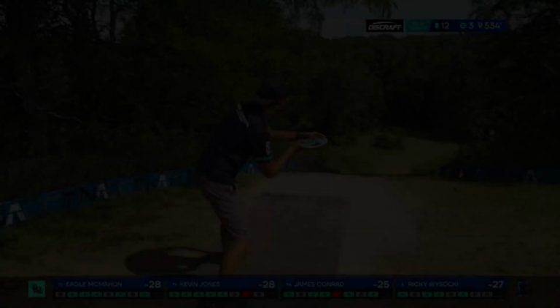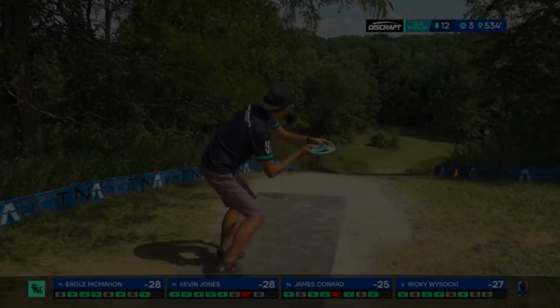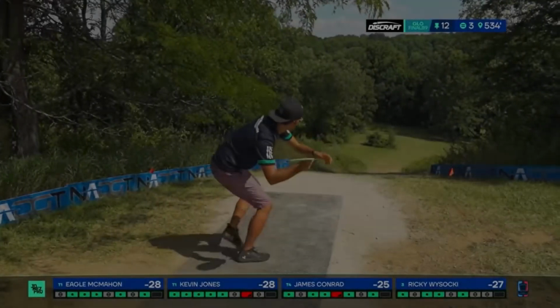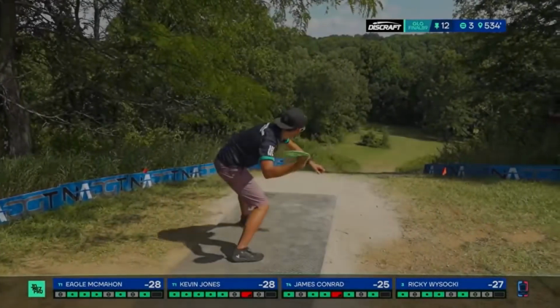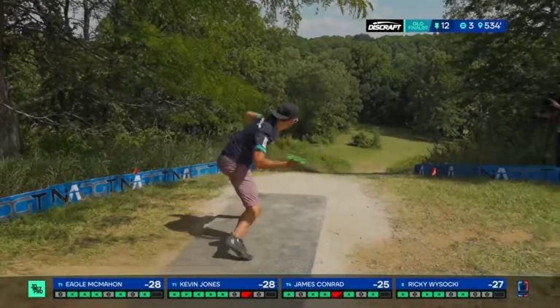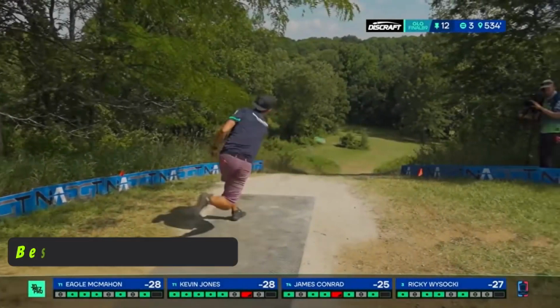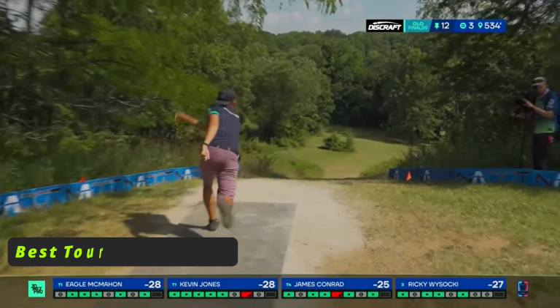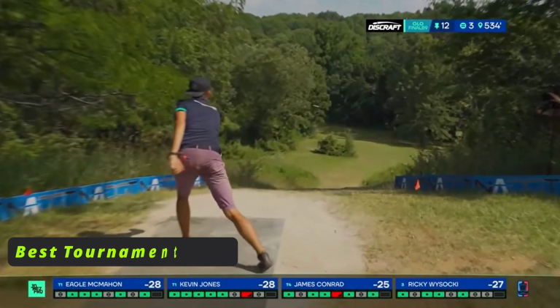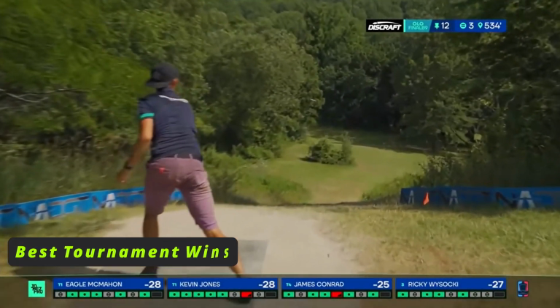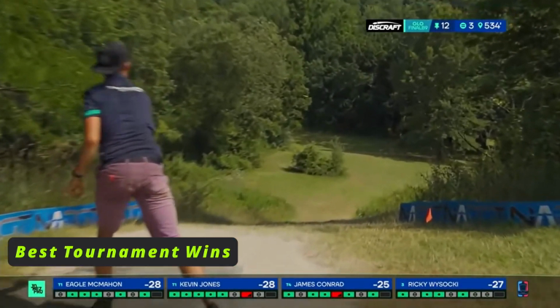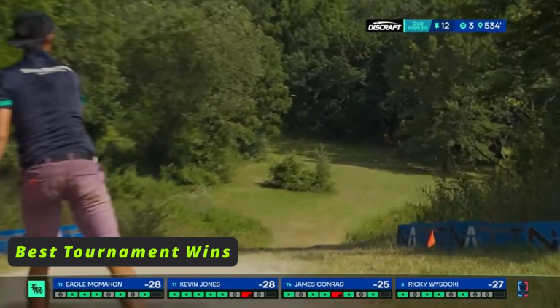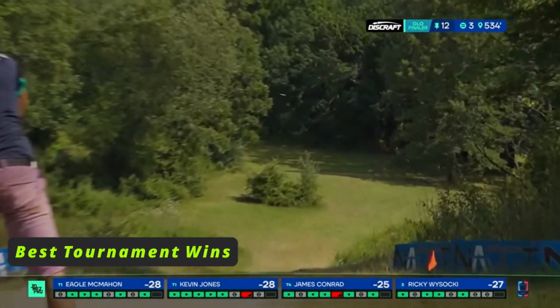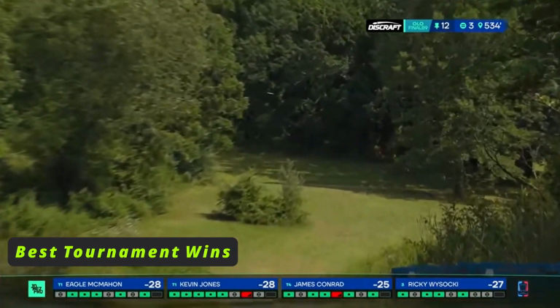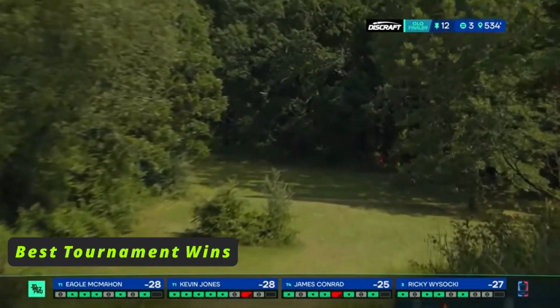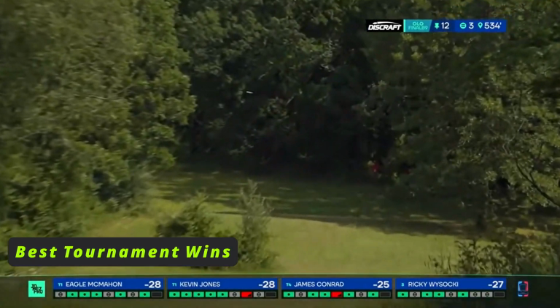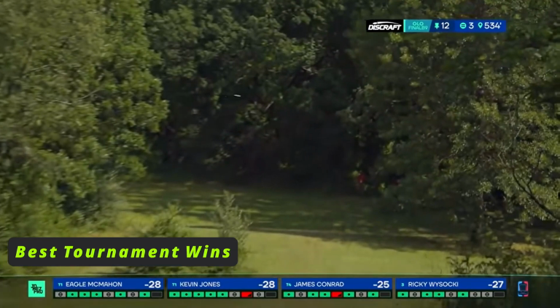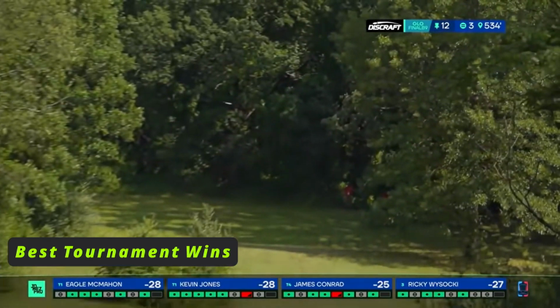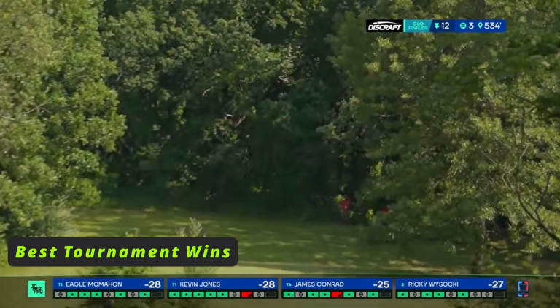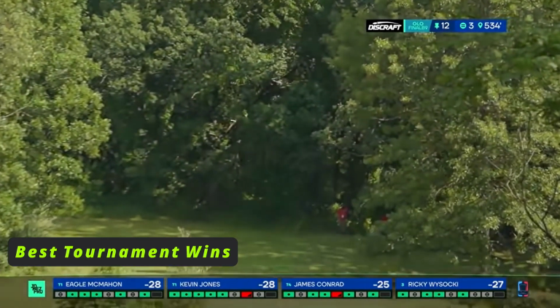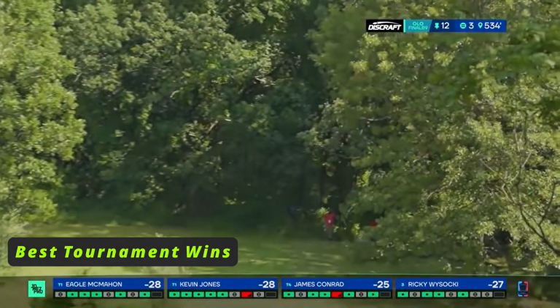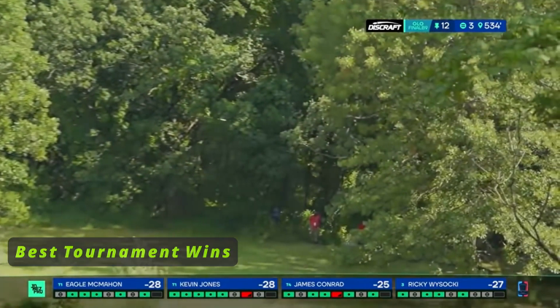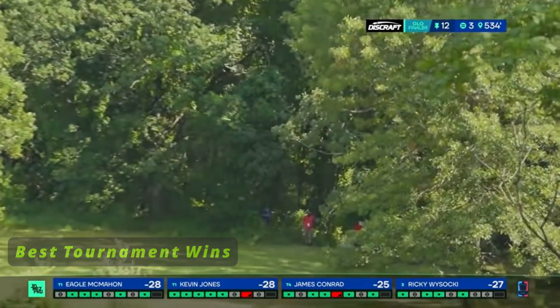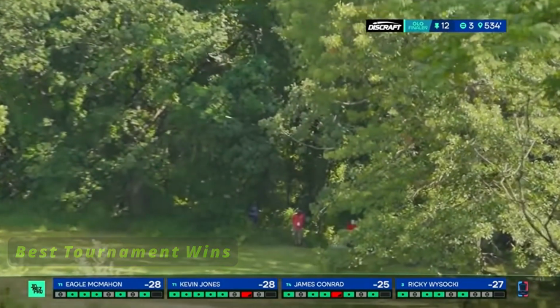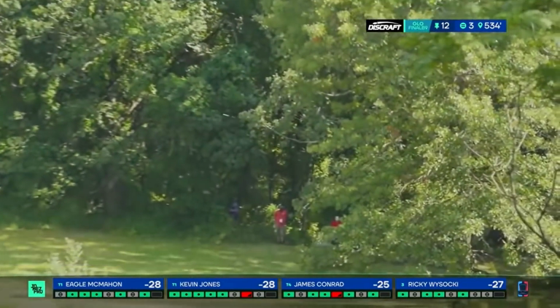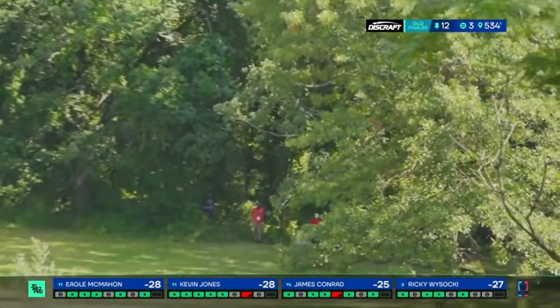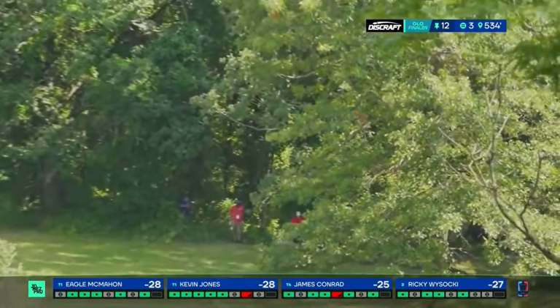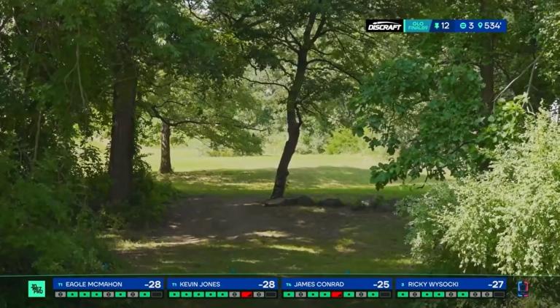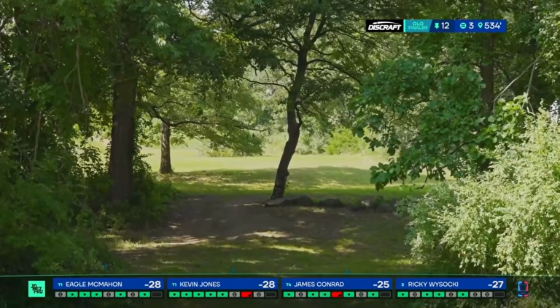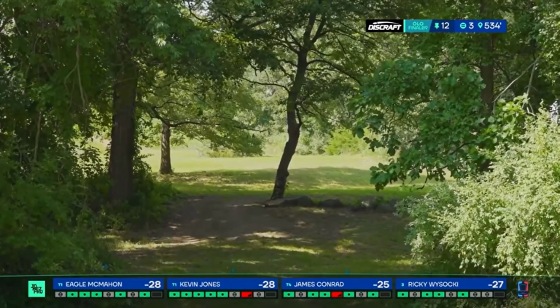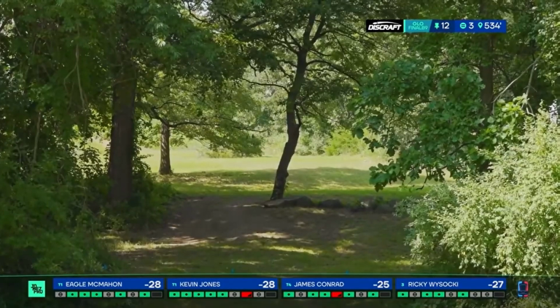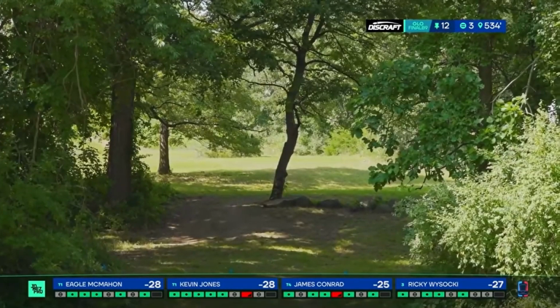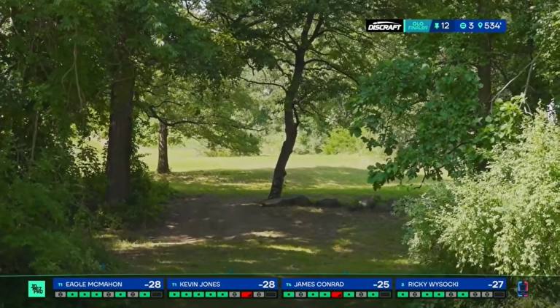Now you can have highlights all you want, but if you don't make it count, it doesn't really matter. Now we're going to check out some of my favorite Eagle wins.